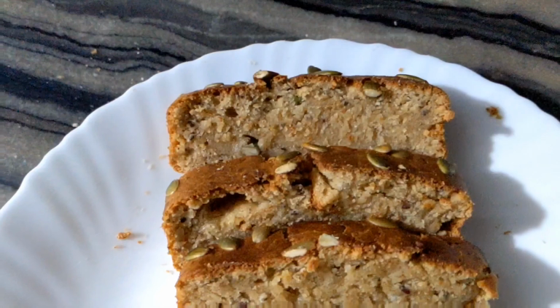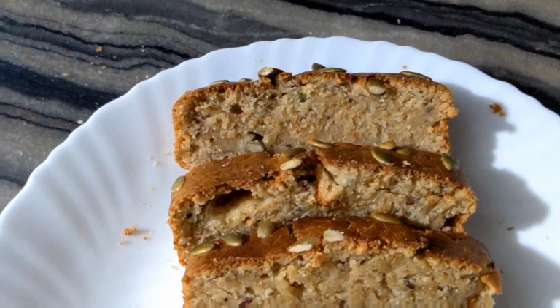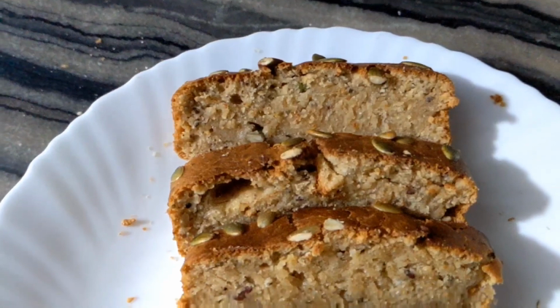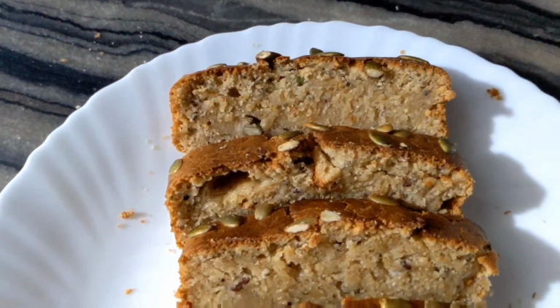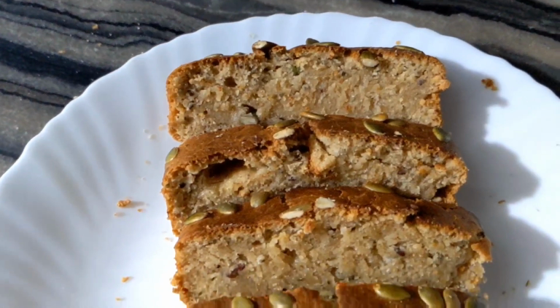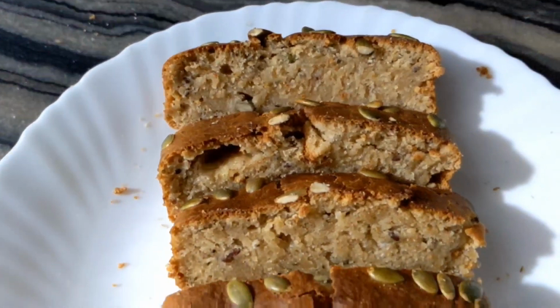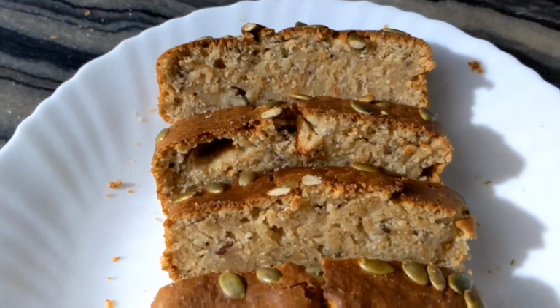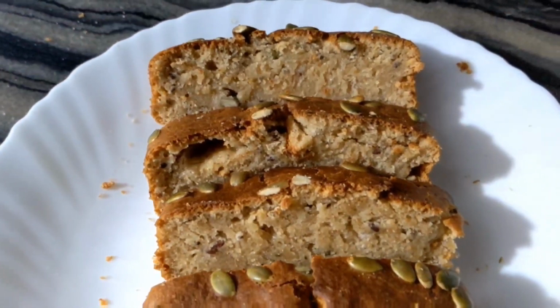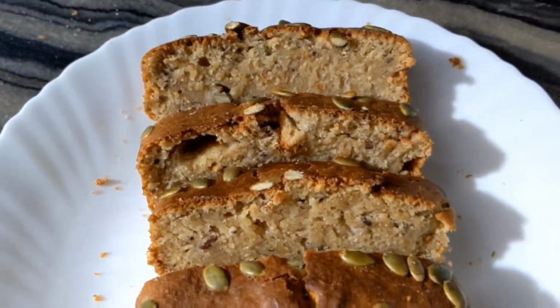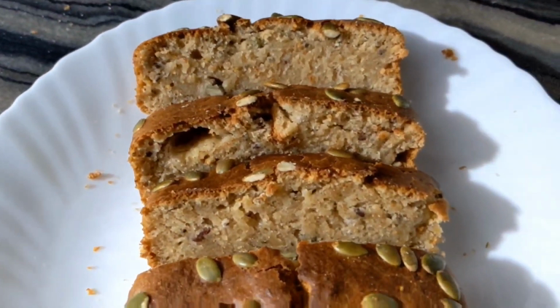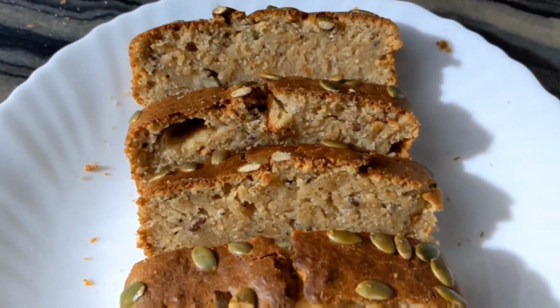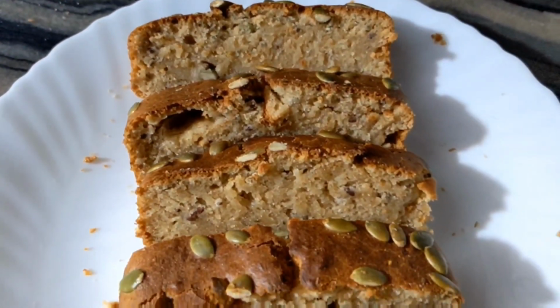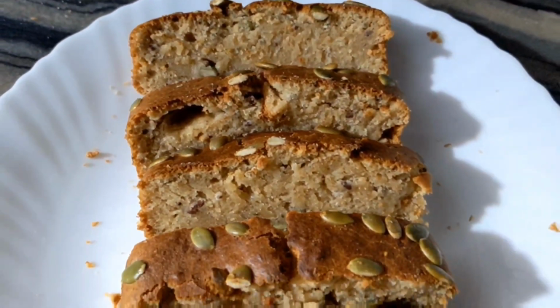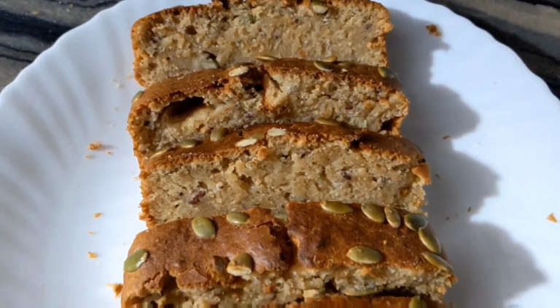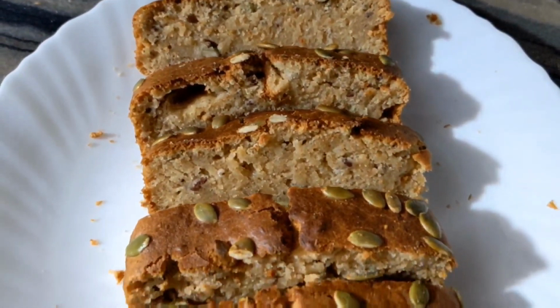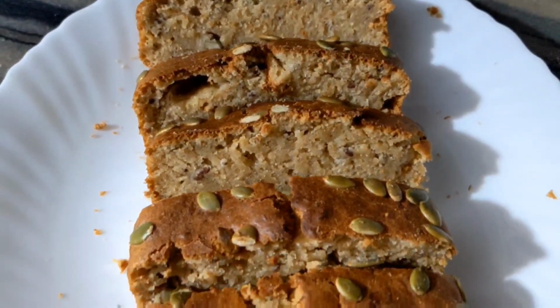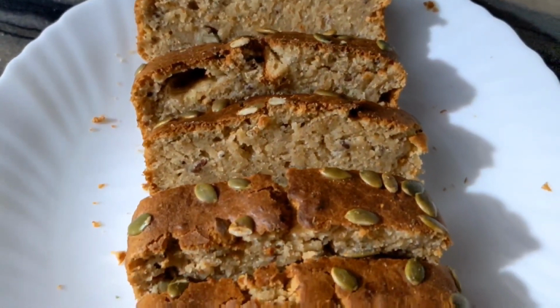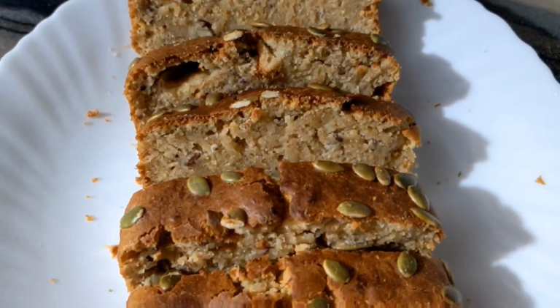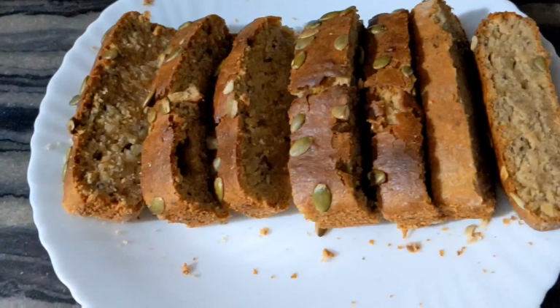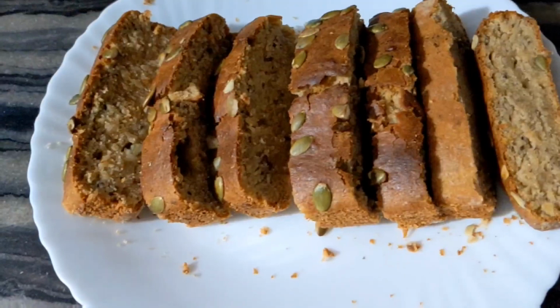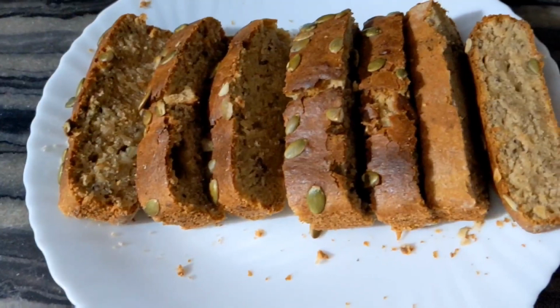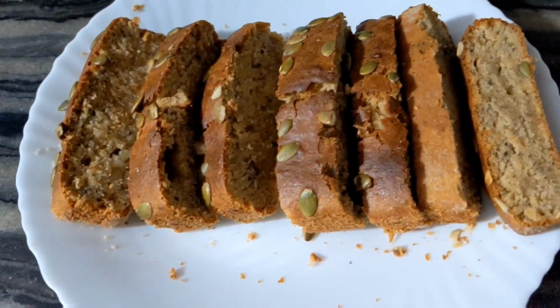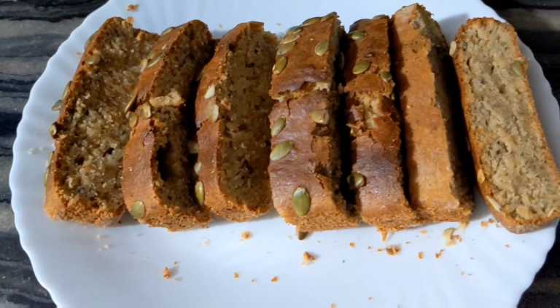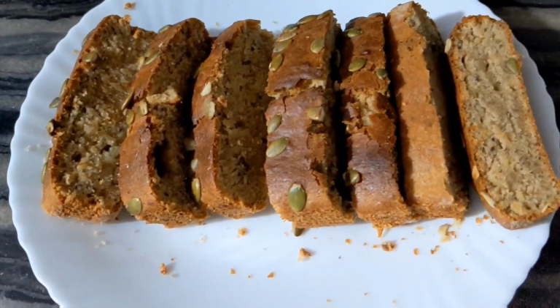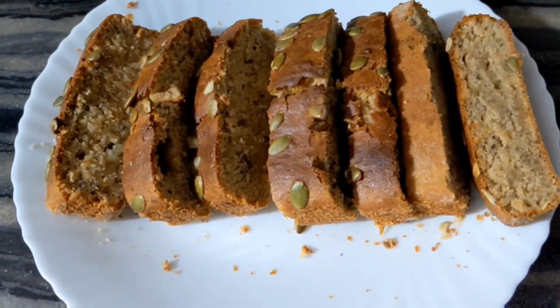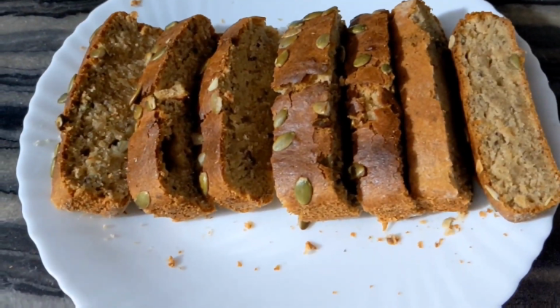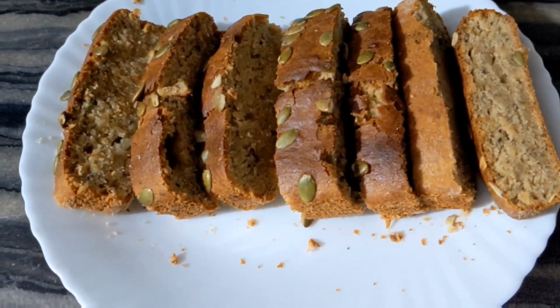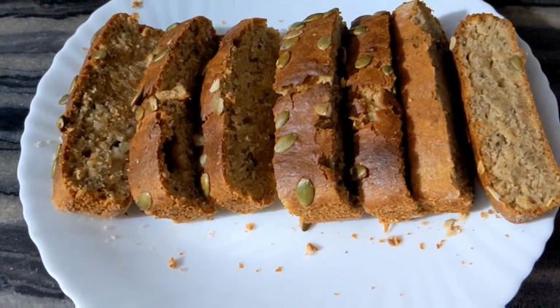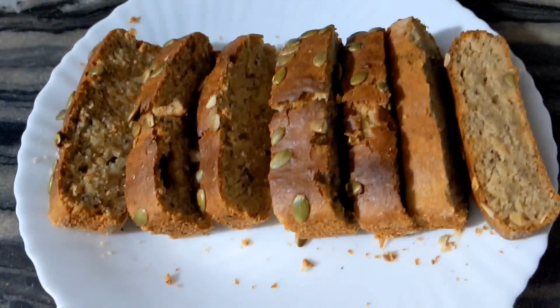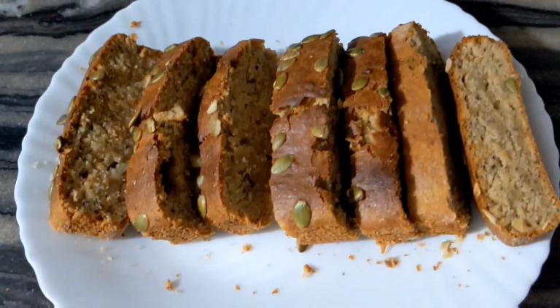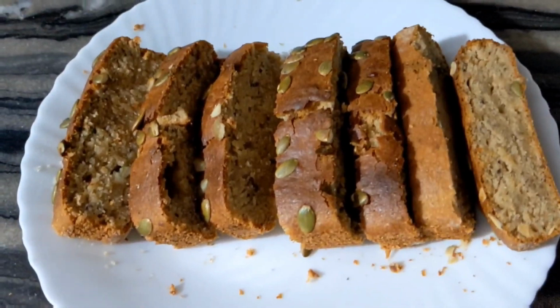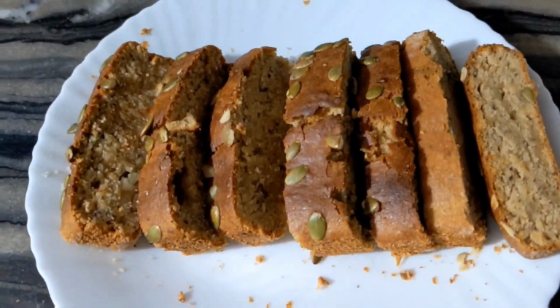Hello, welcome to my channel. Today I am going to make a healthy banana cake.